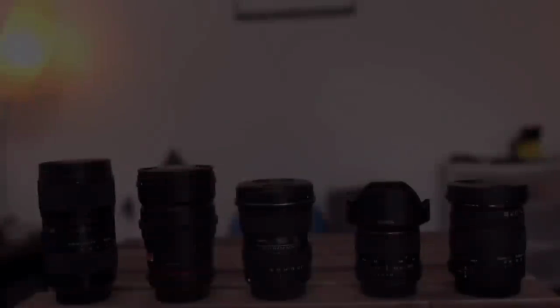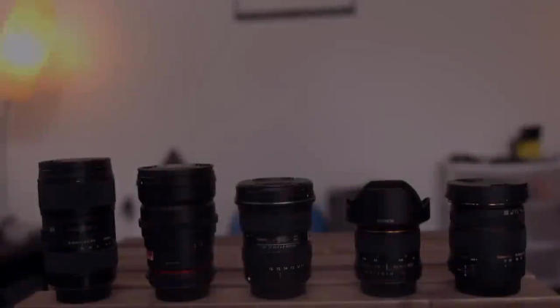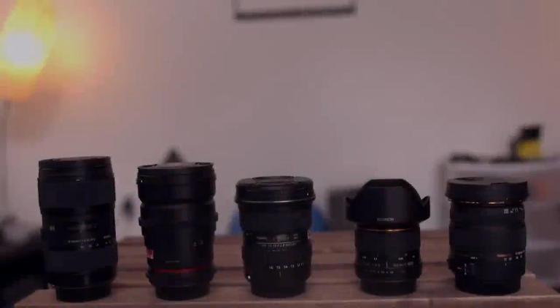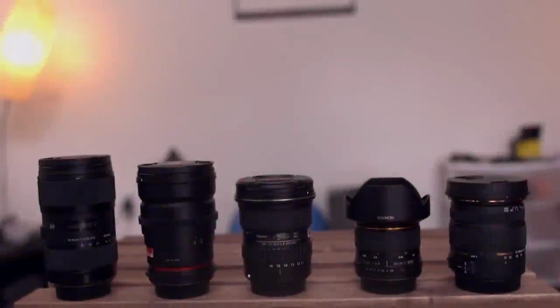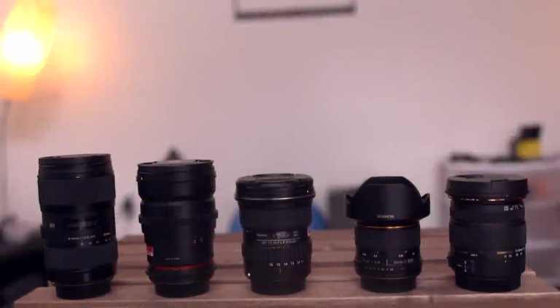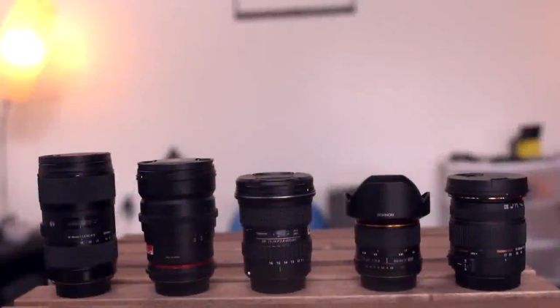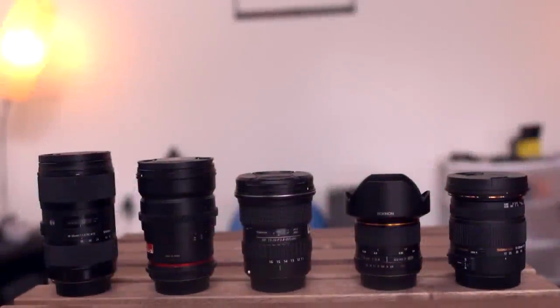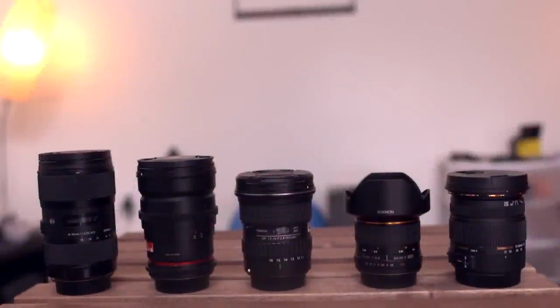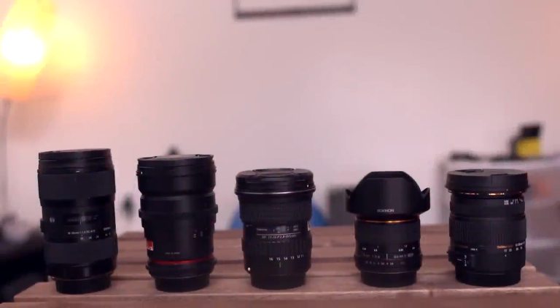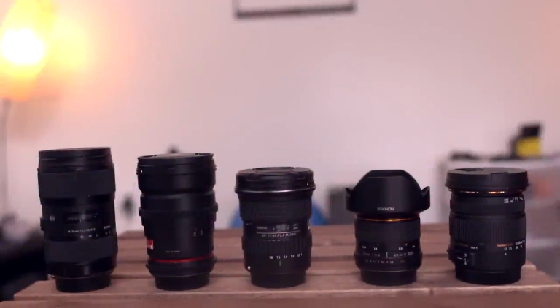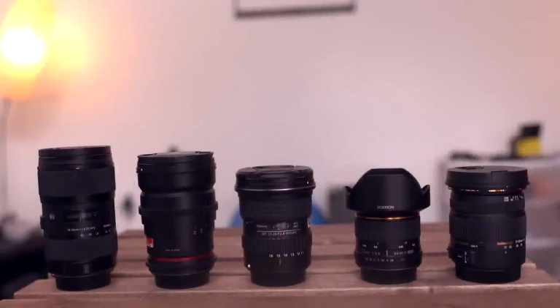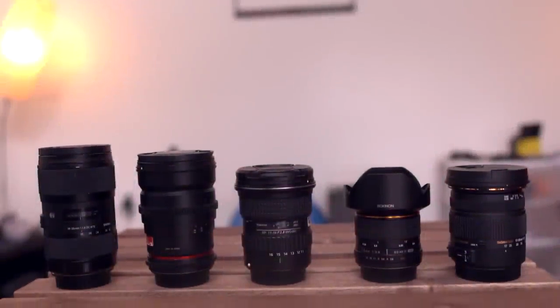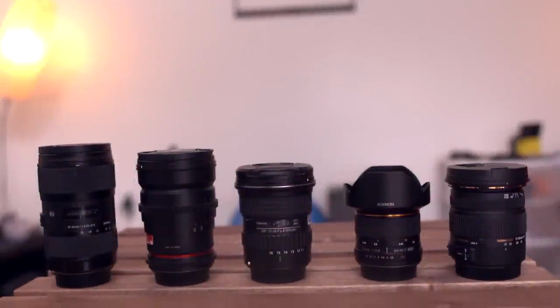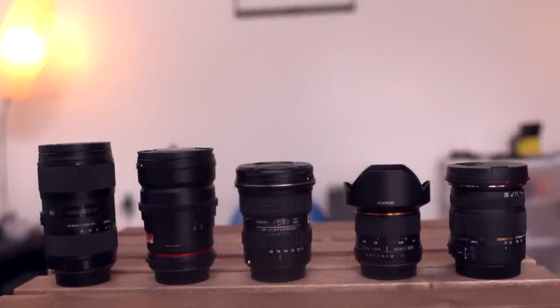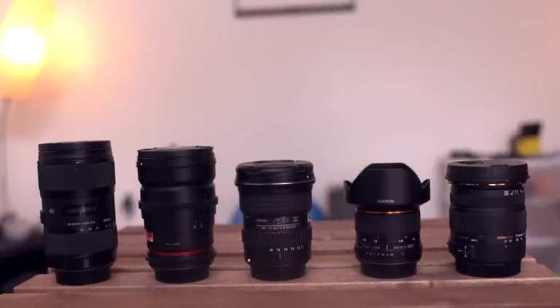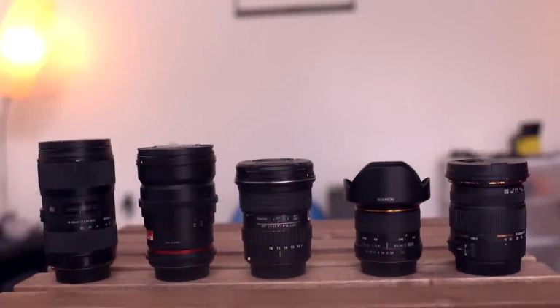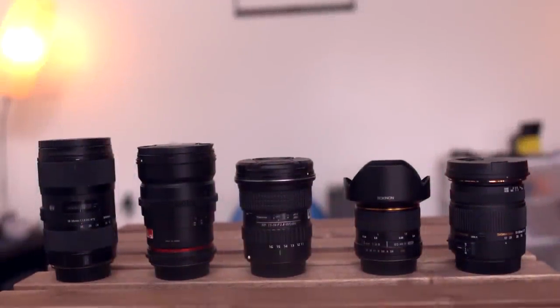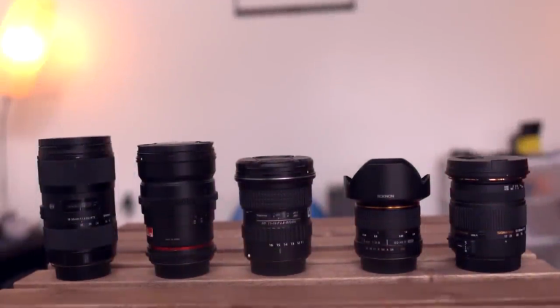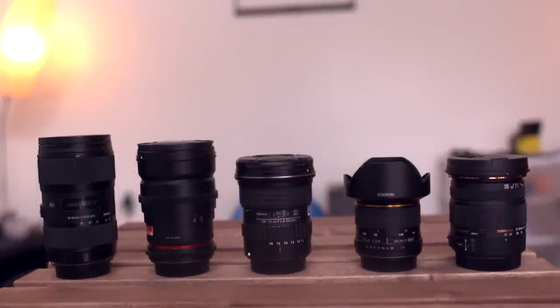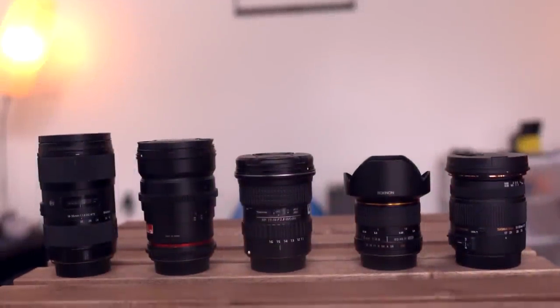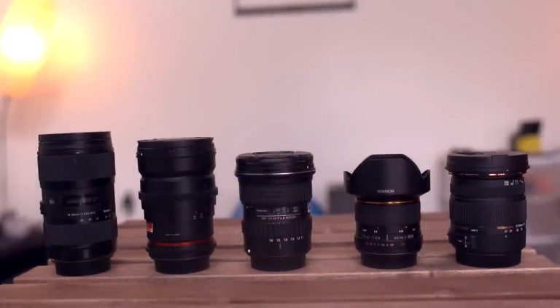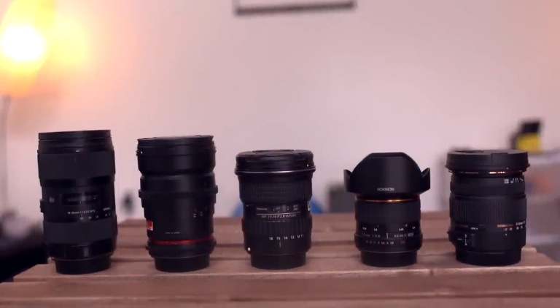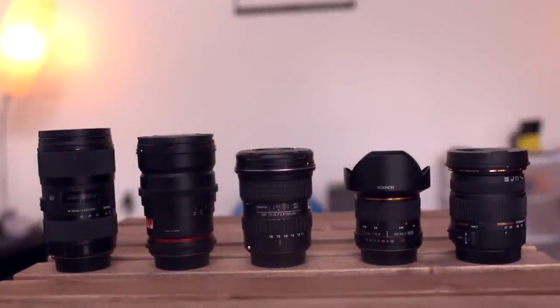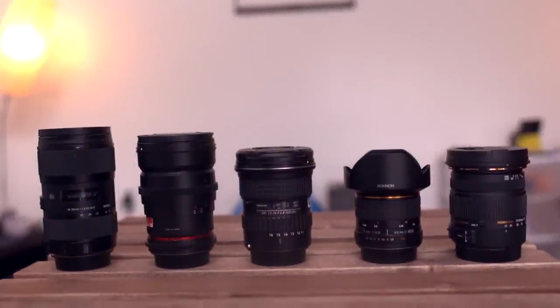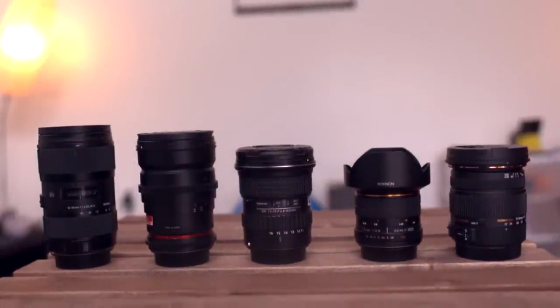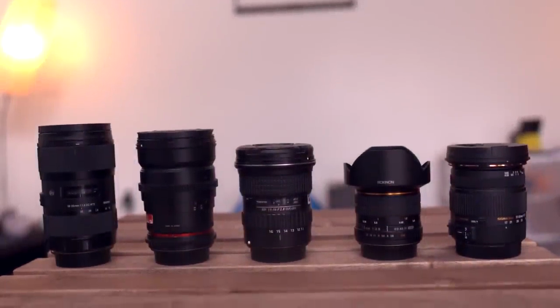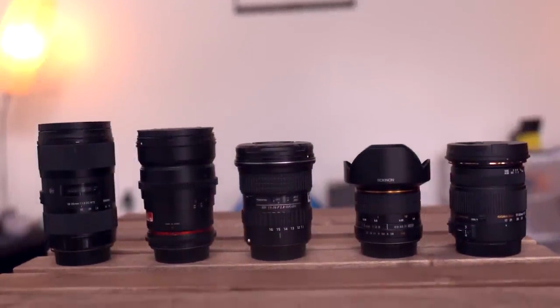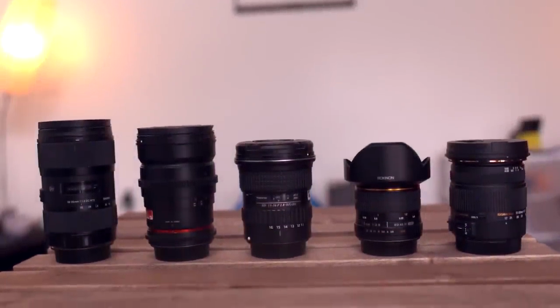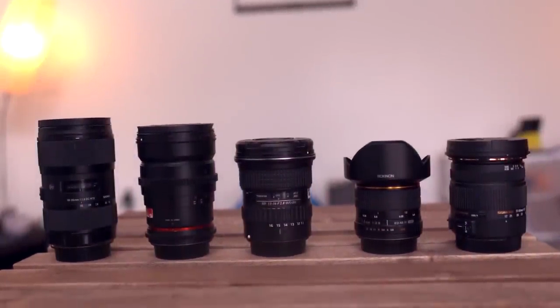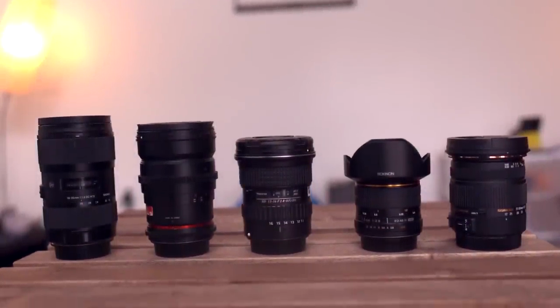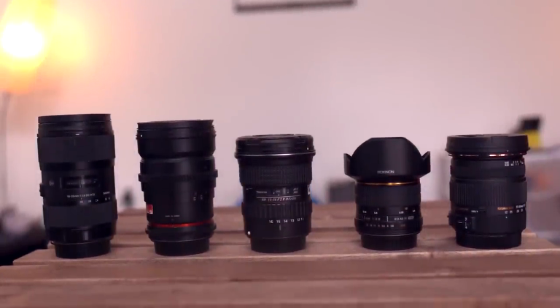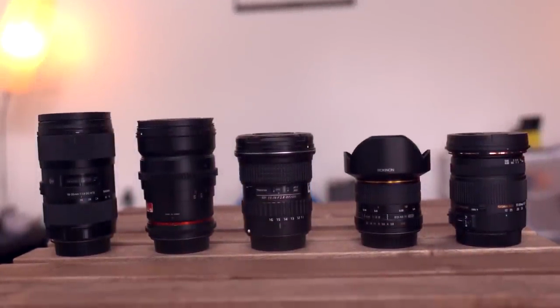So you shoot video, but you're ready to upgrade that kit lens. These are five of the best lenses to get that crispy footage.